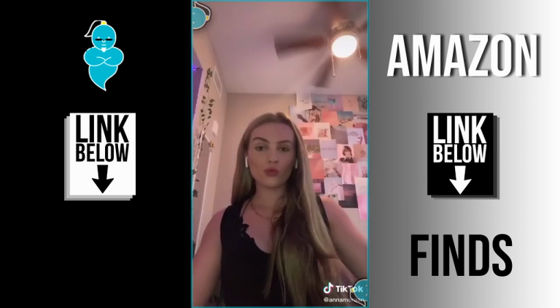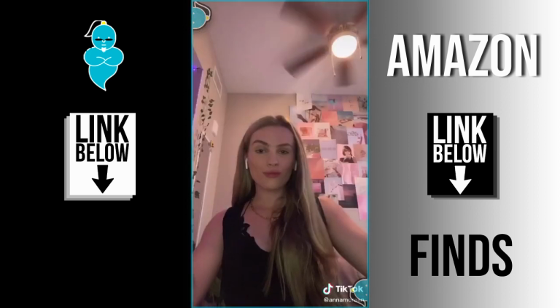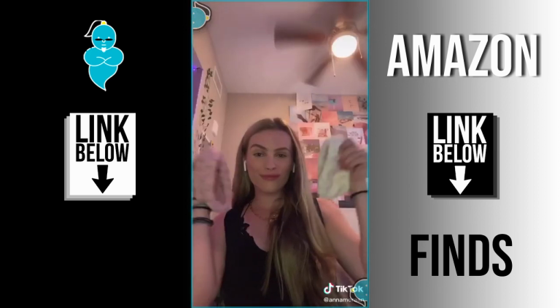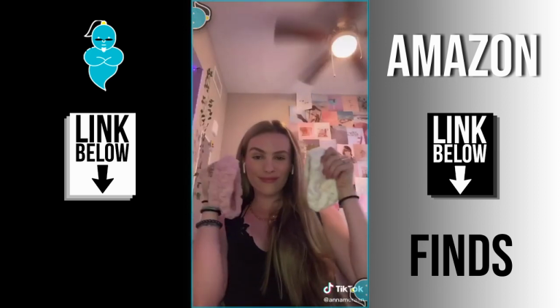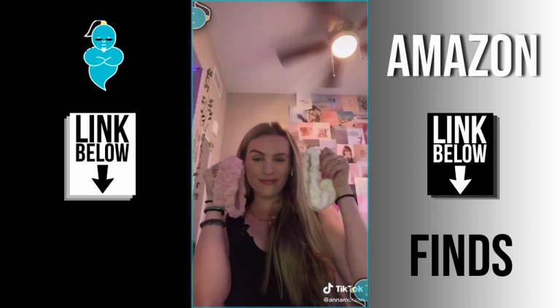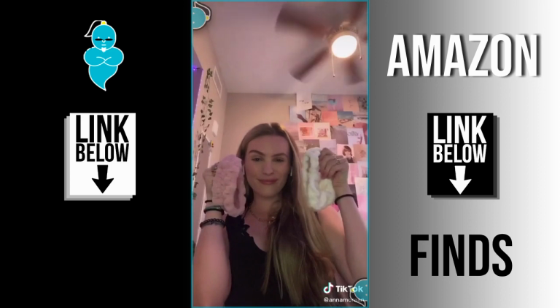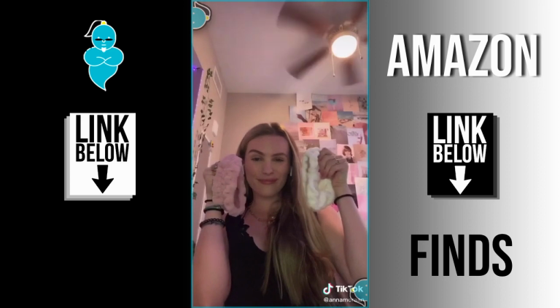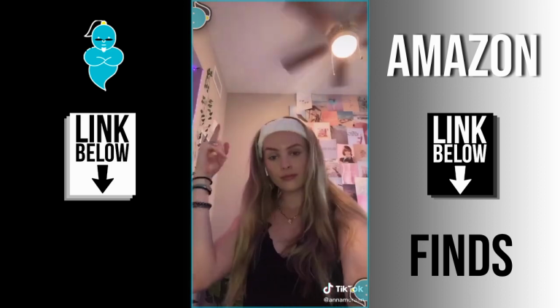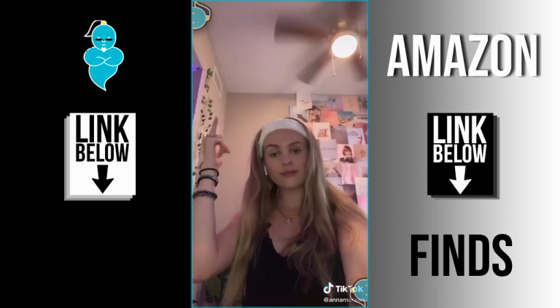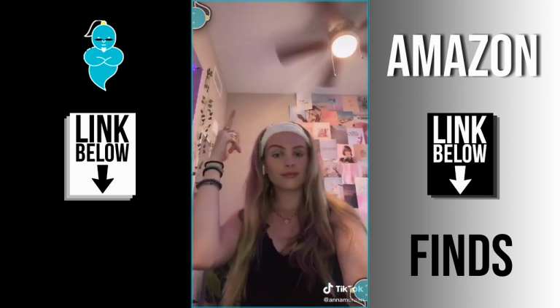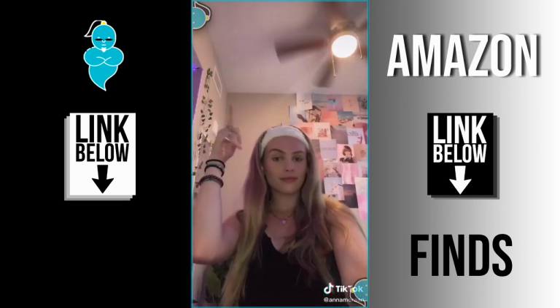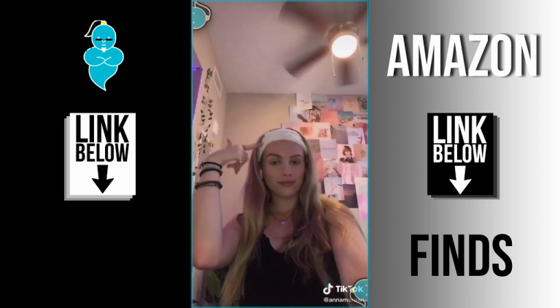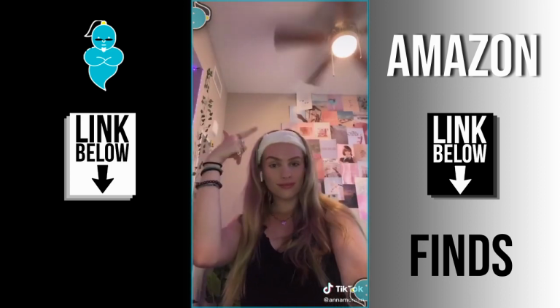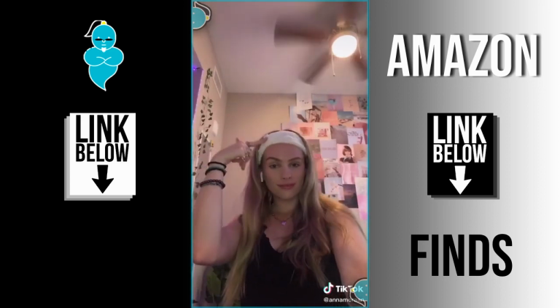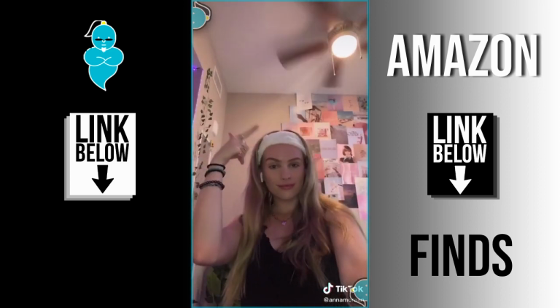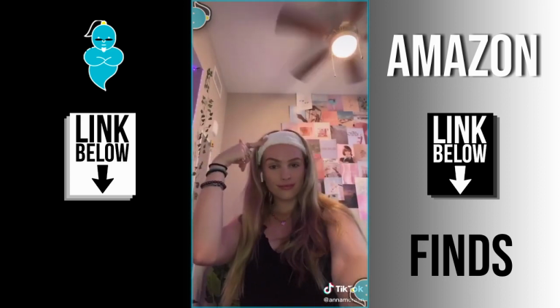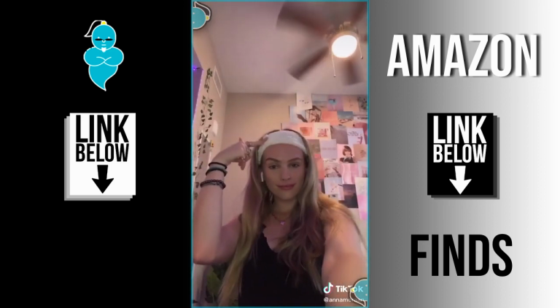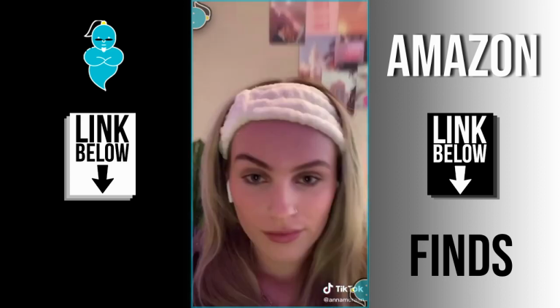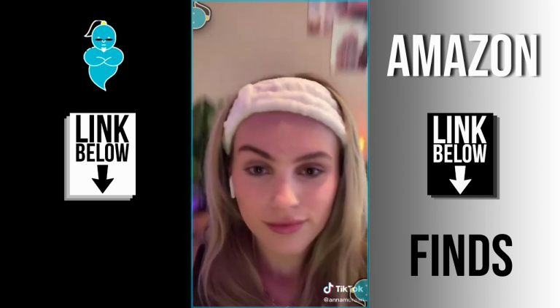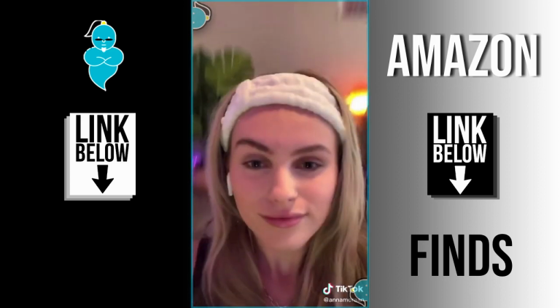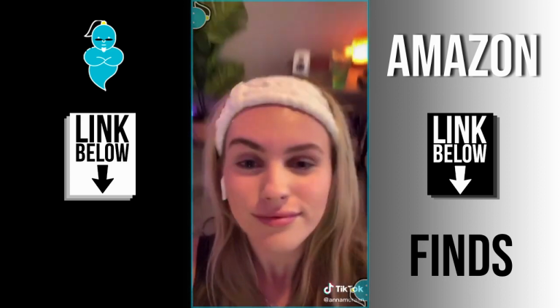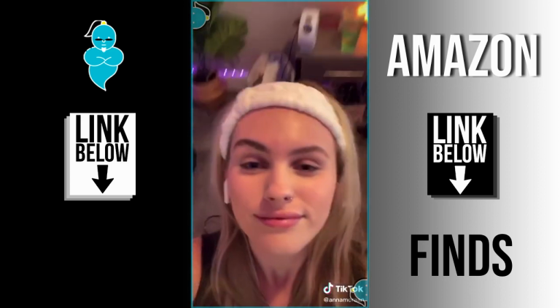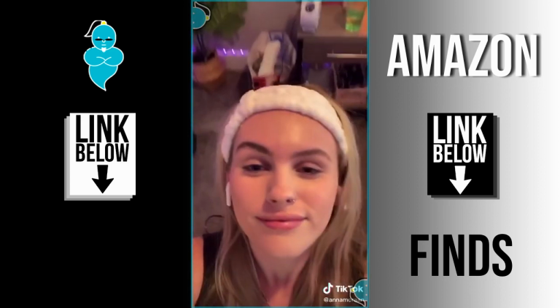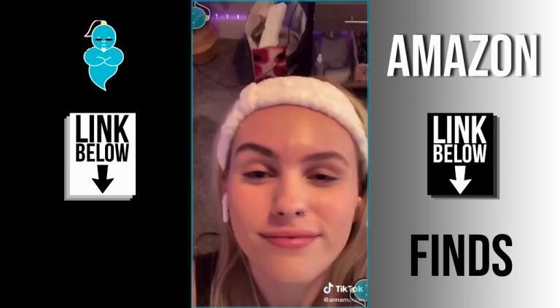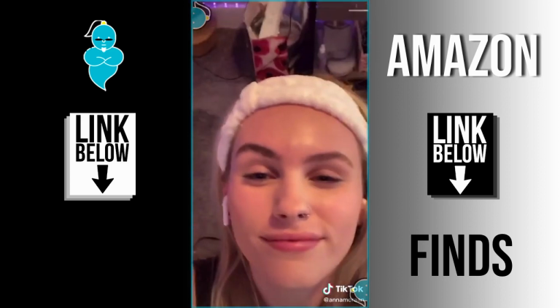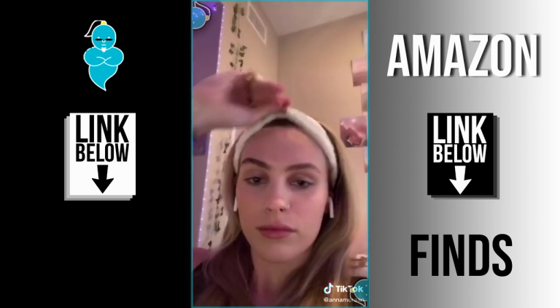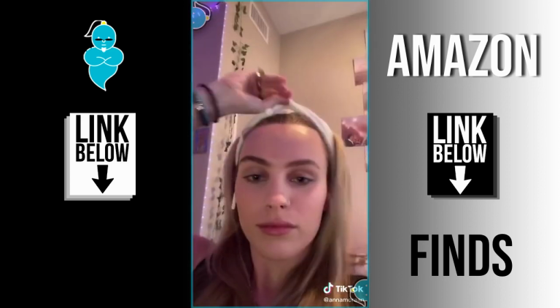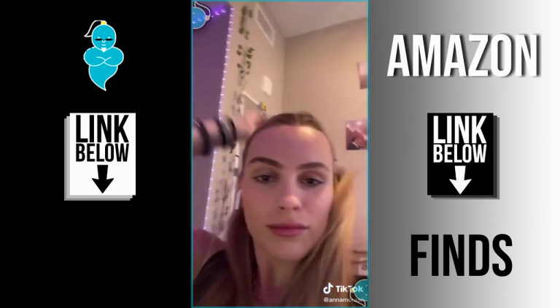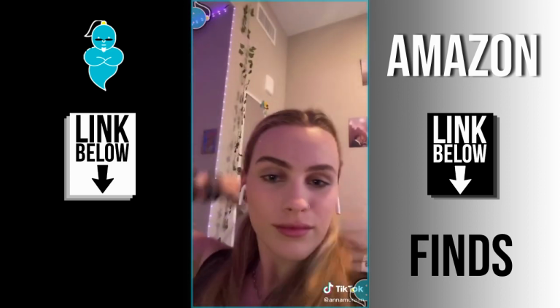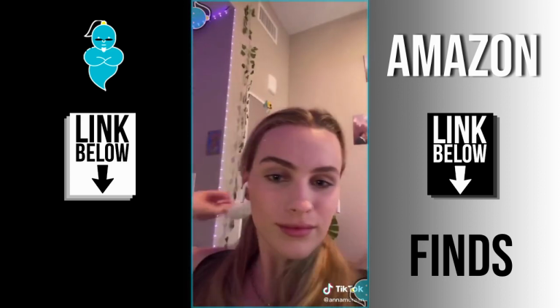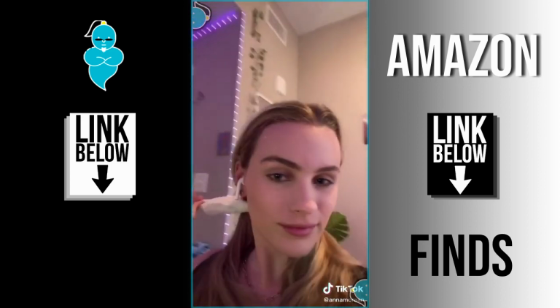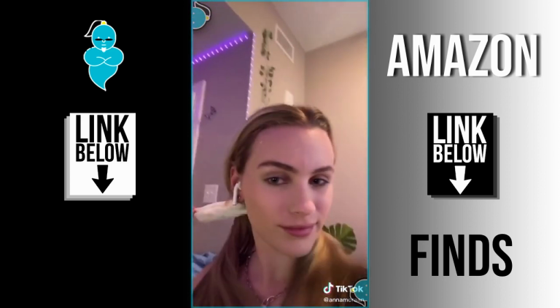In this headband set I have one for skincare and one for makeup and it just makes it so all your hair is out of your face and you're all good to go.